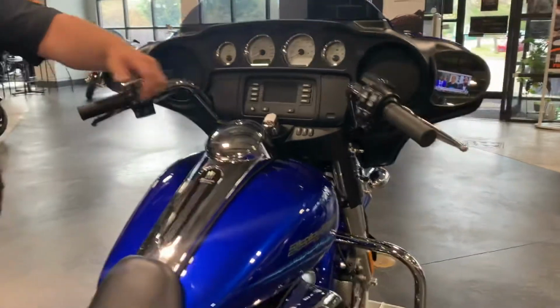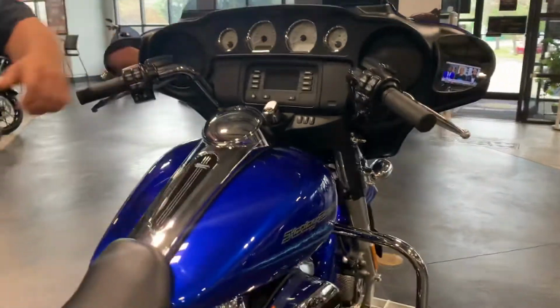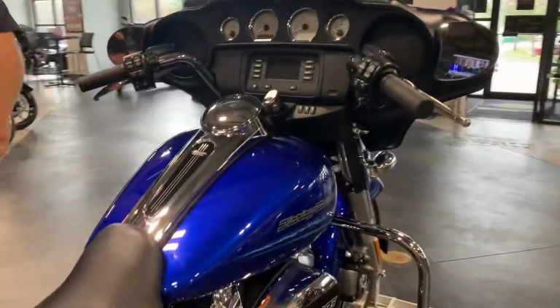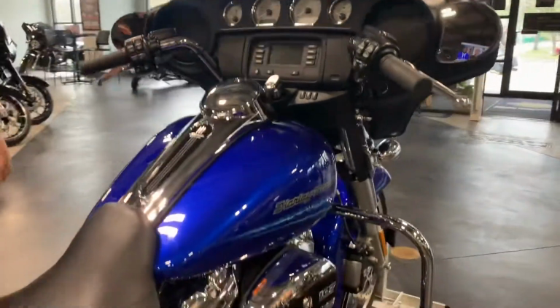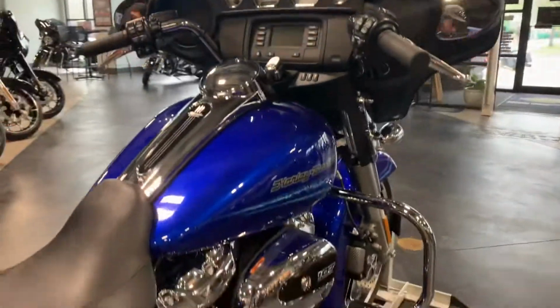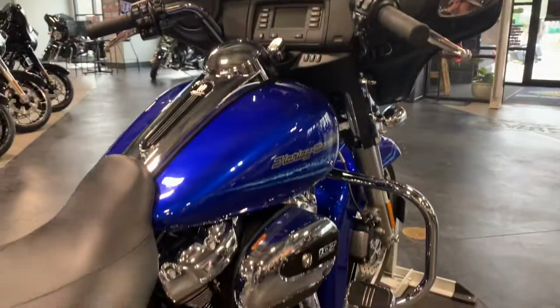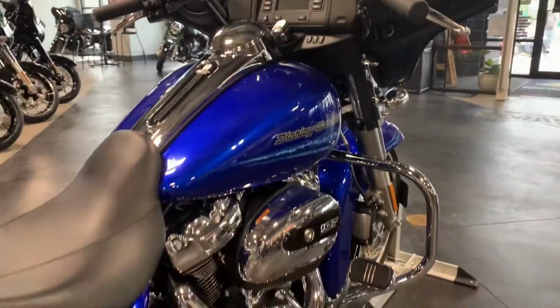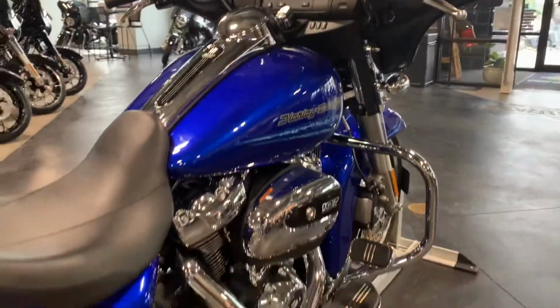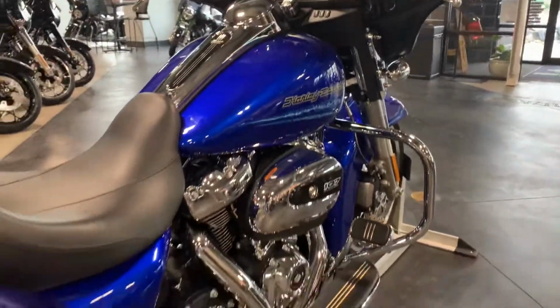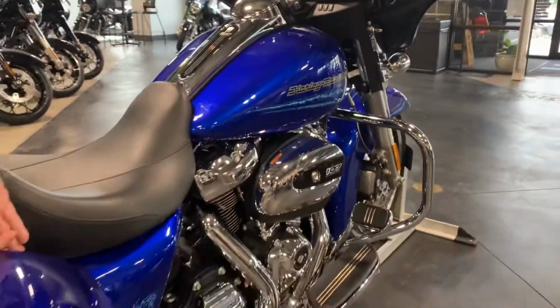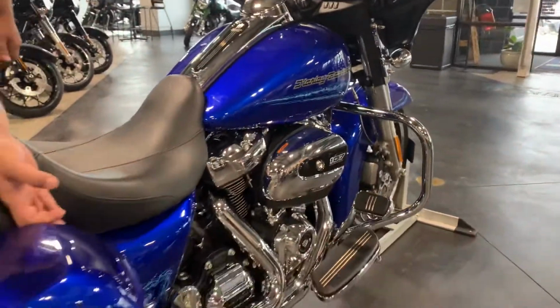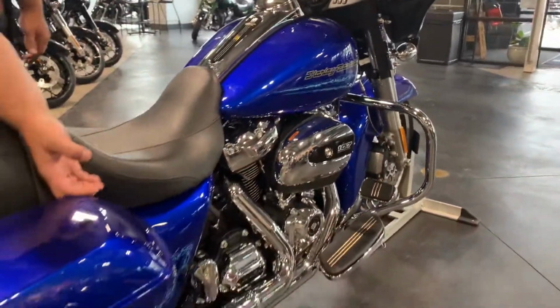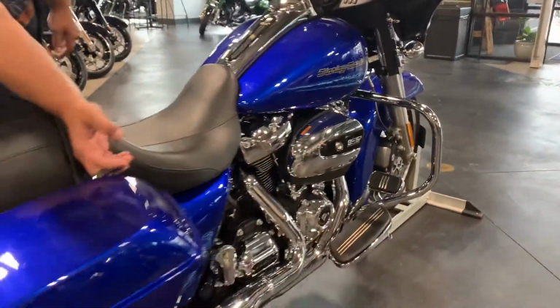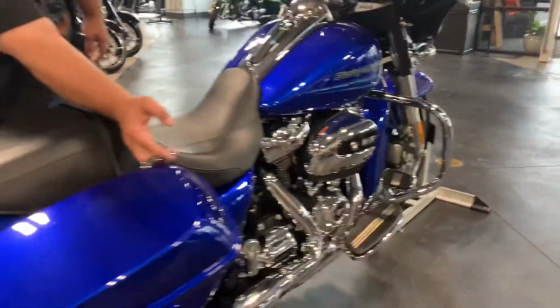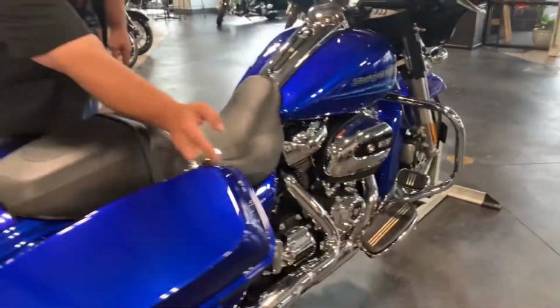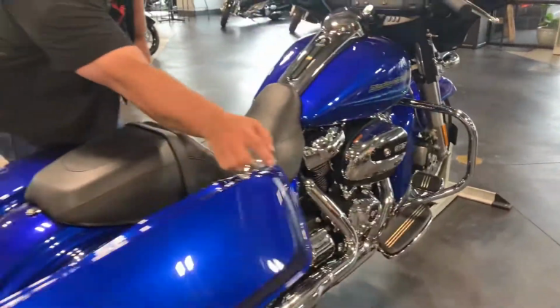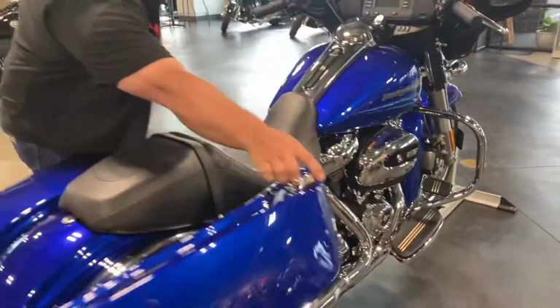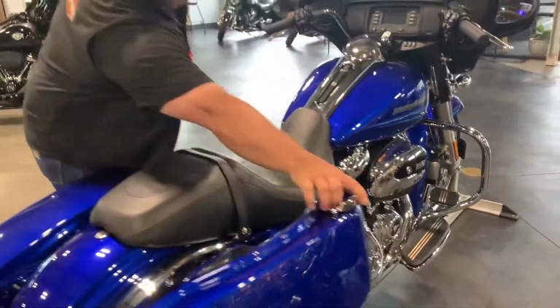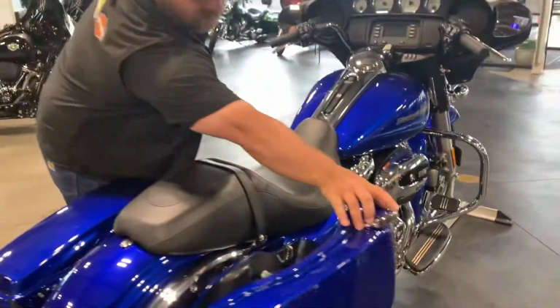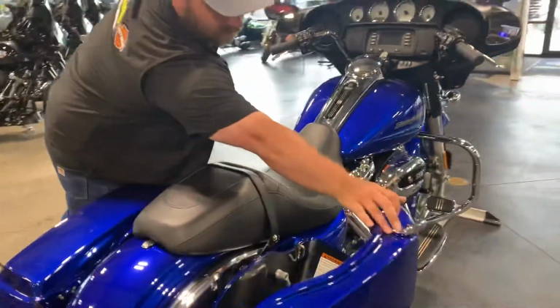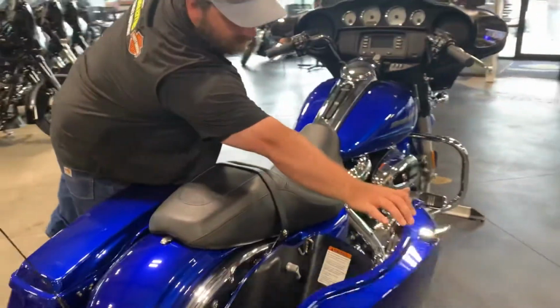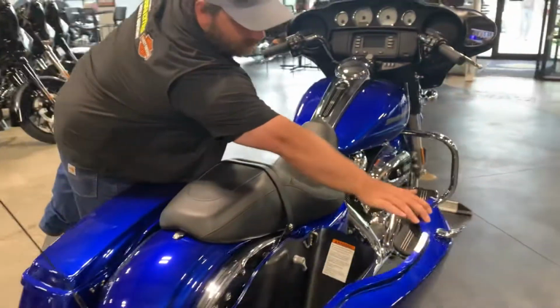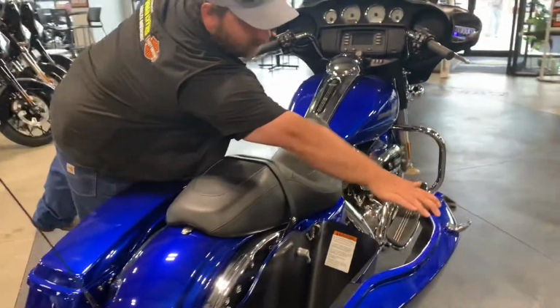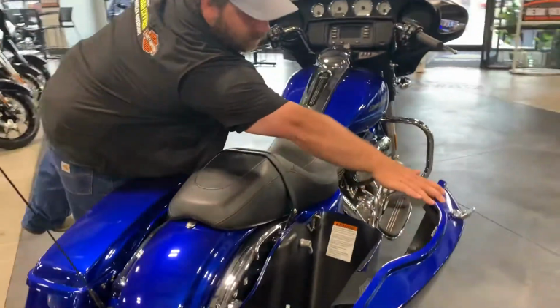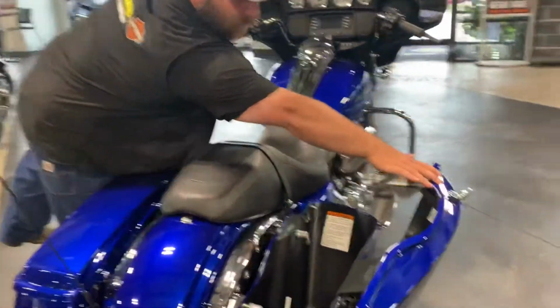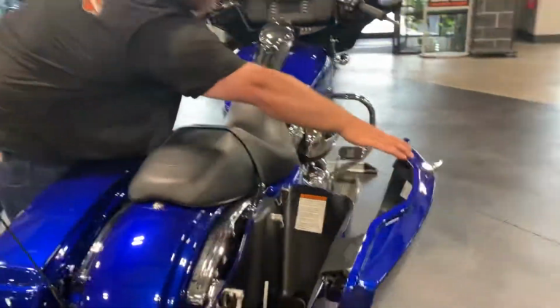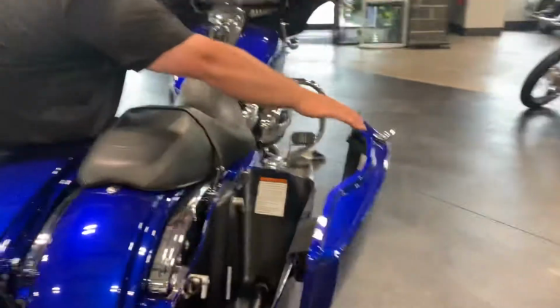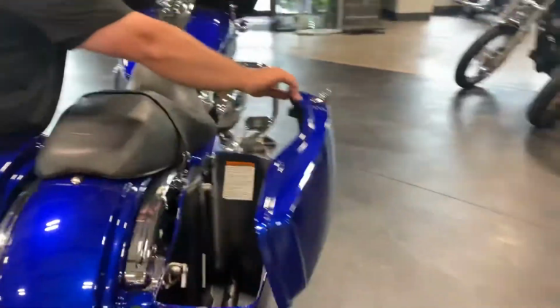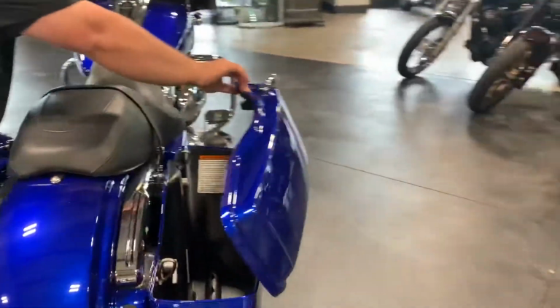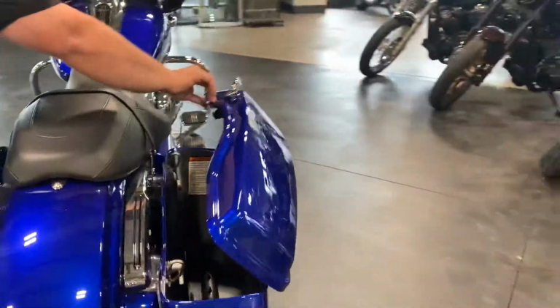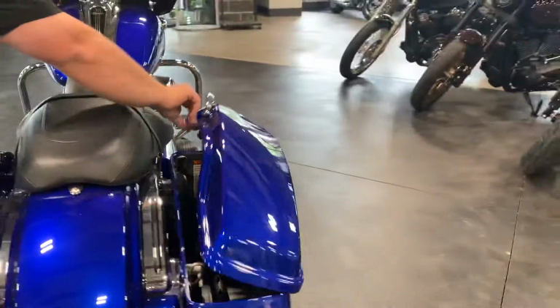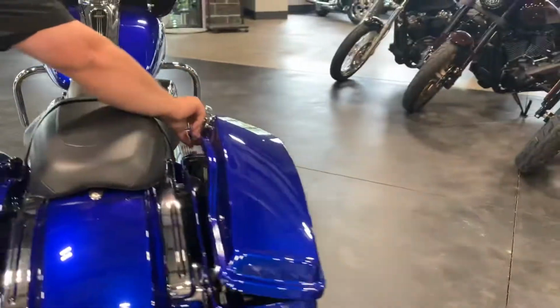My favorite feature — one-punch bags. Get in, get out real quick, real simple.